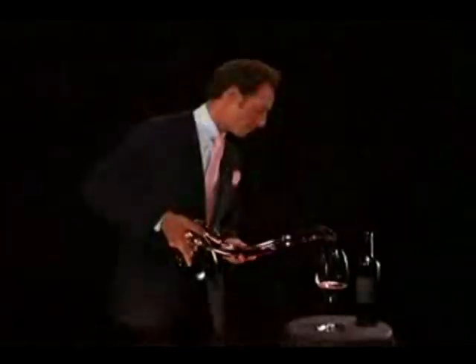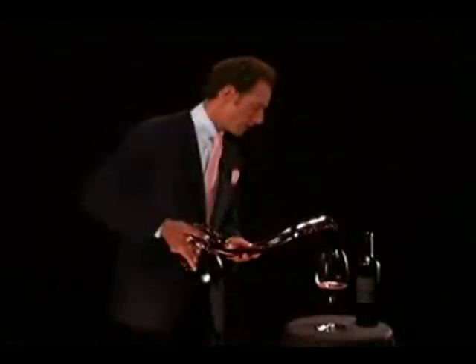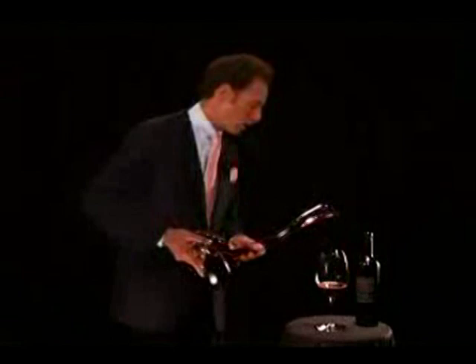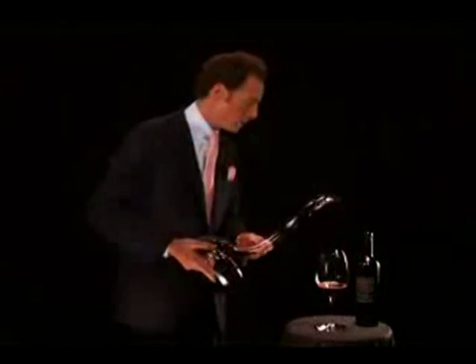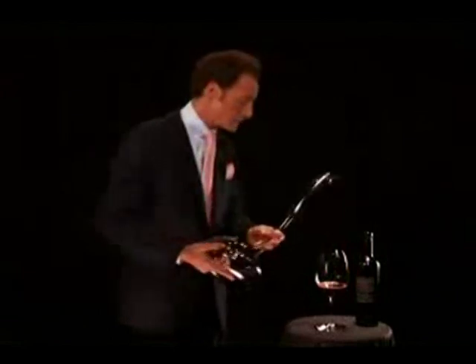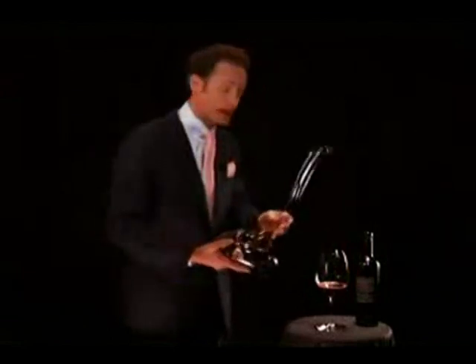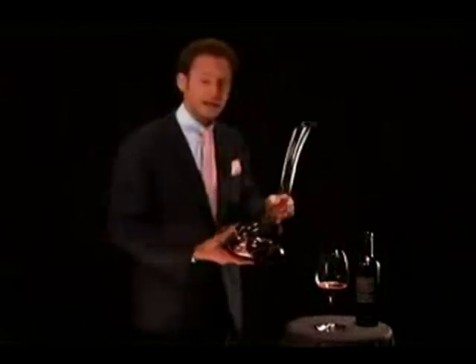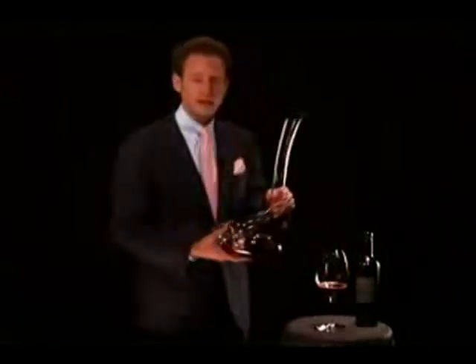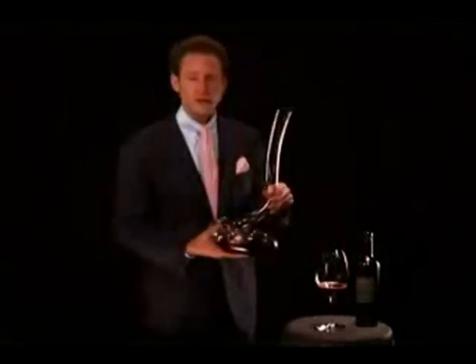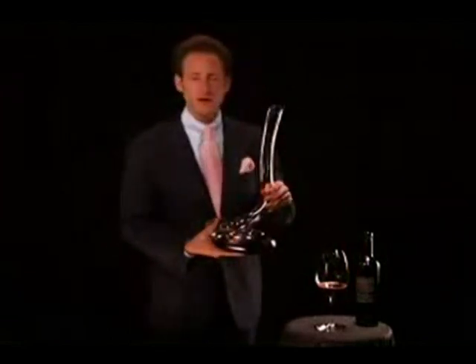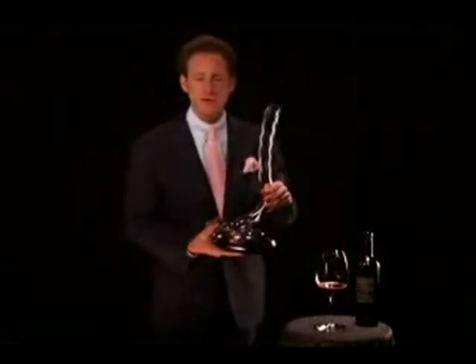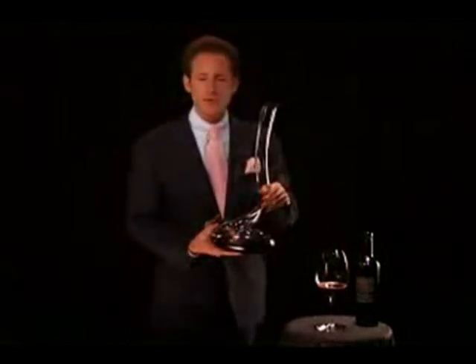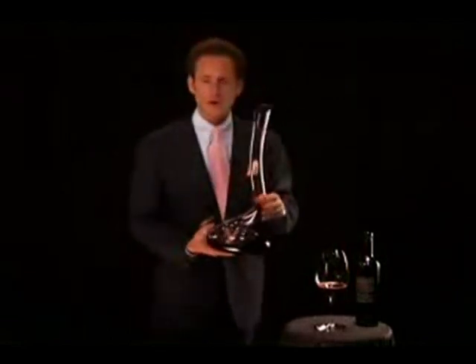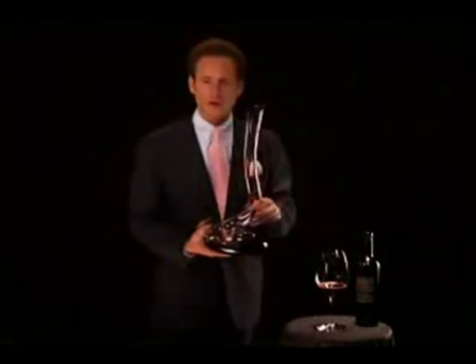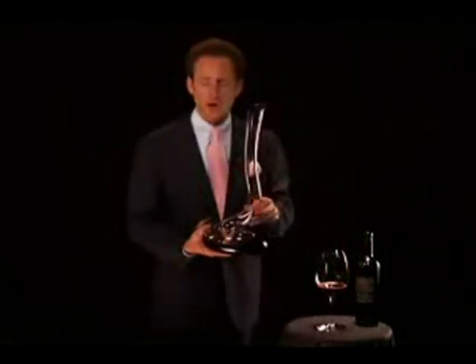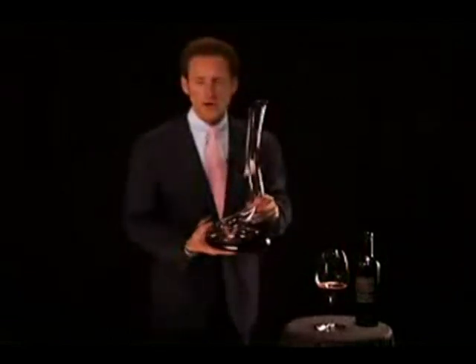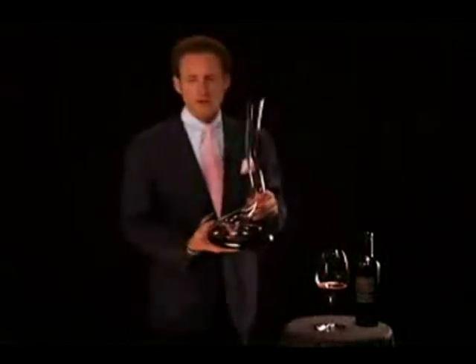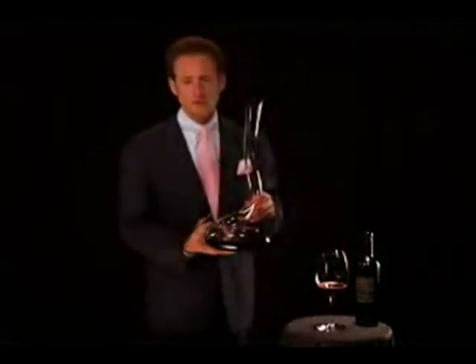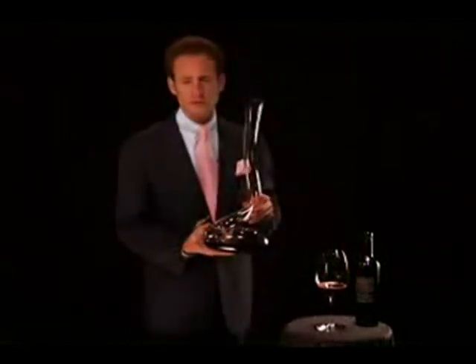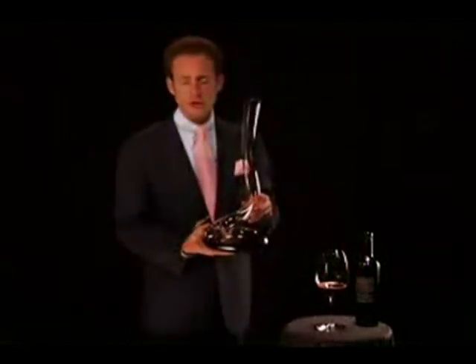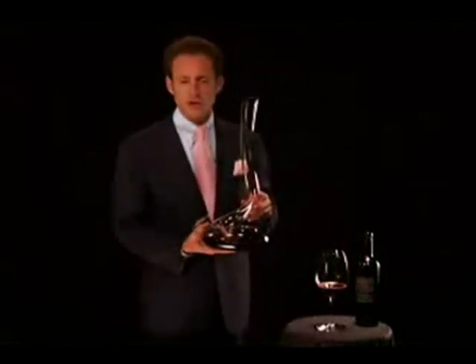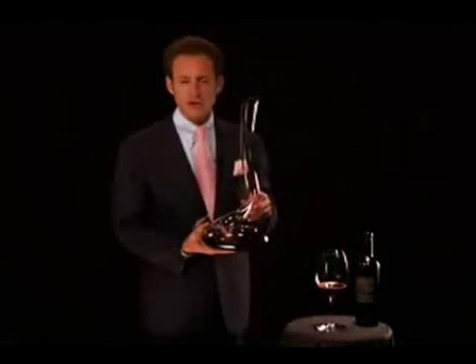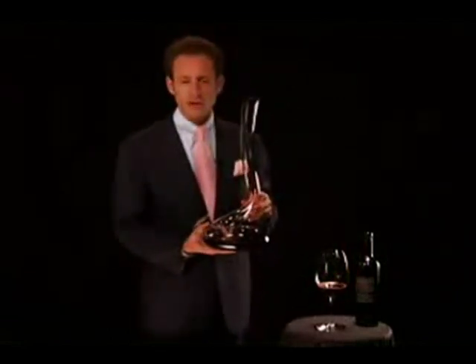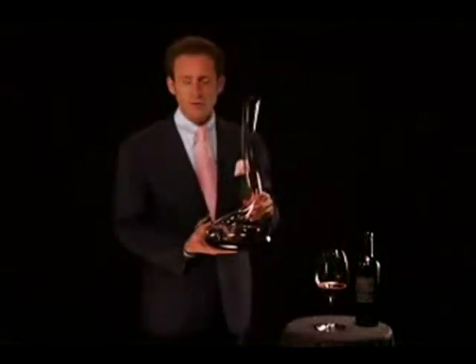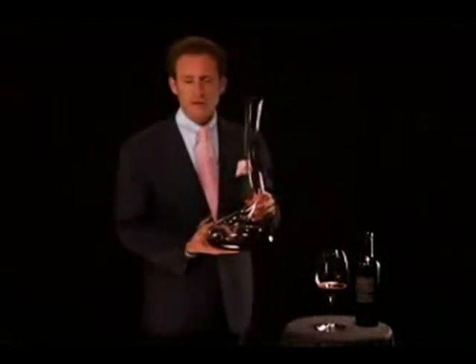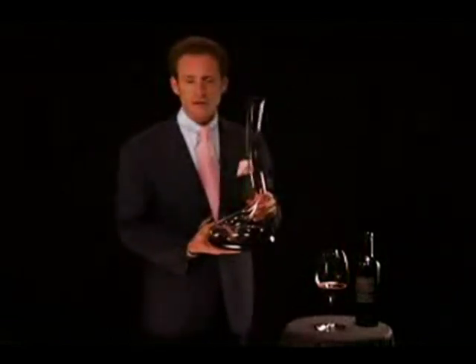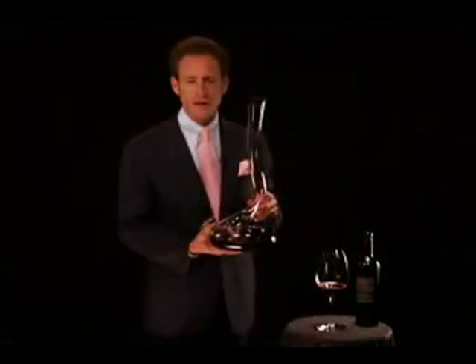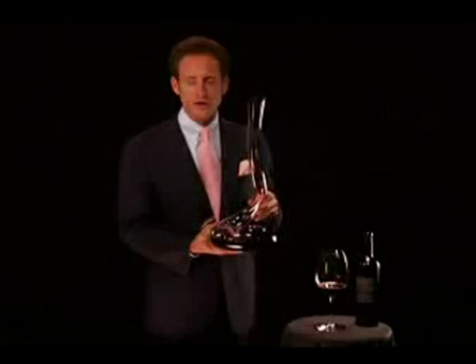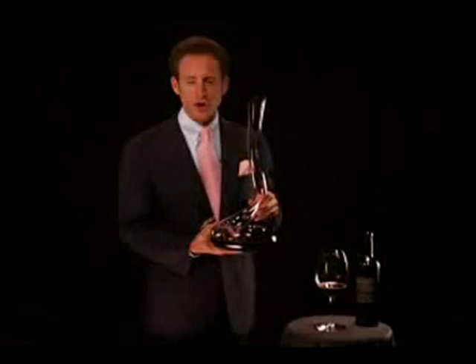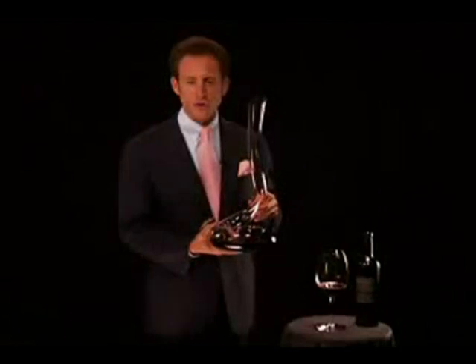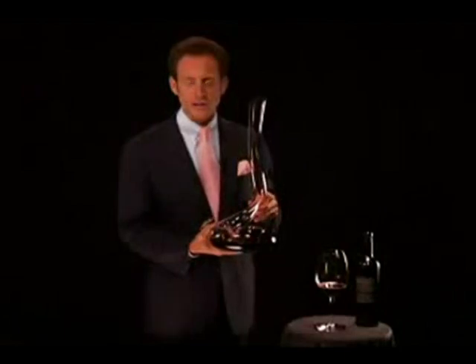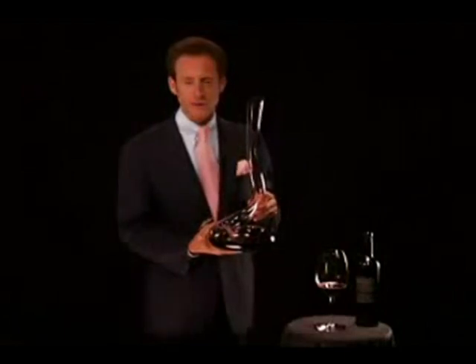I hope that this decanter will bring you lots of joy. For sure, it will be the talk of the table.